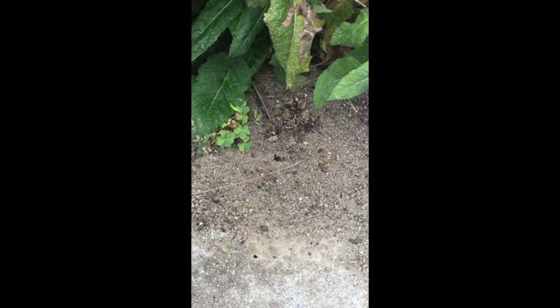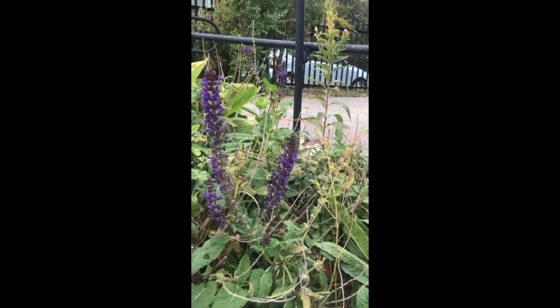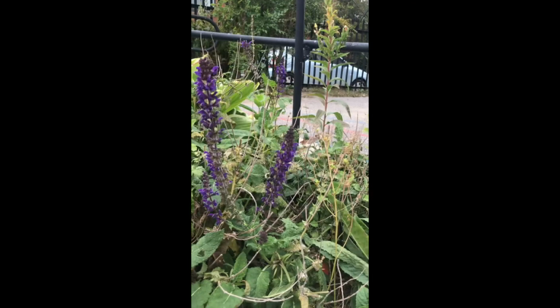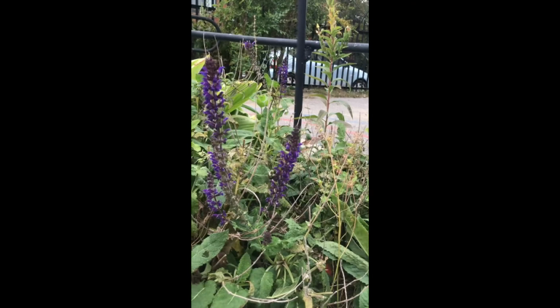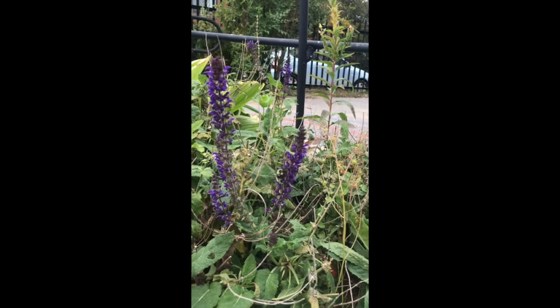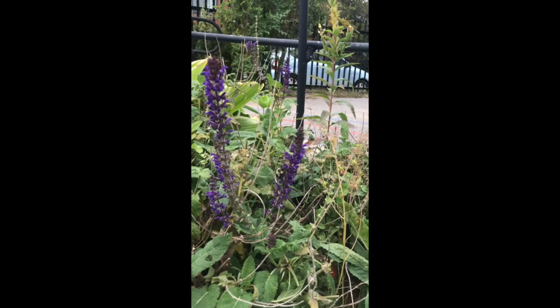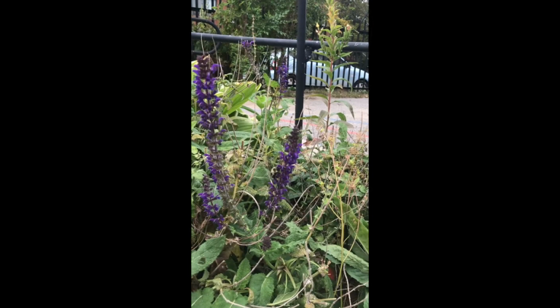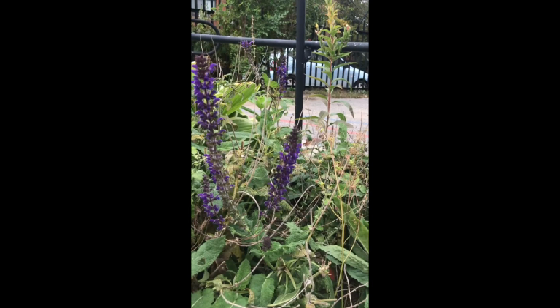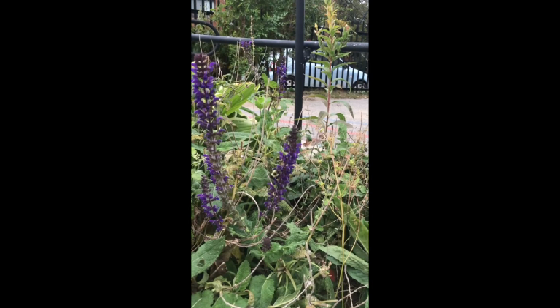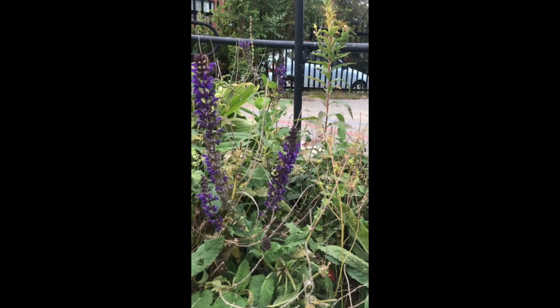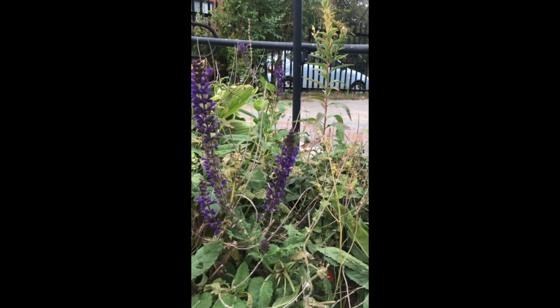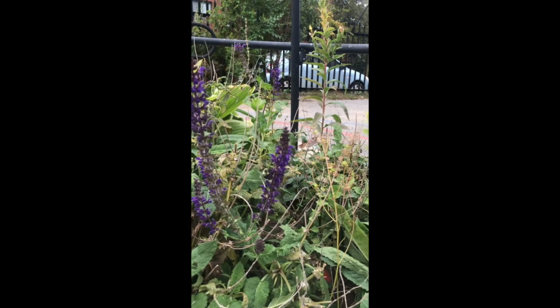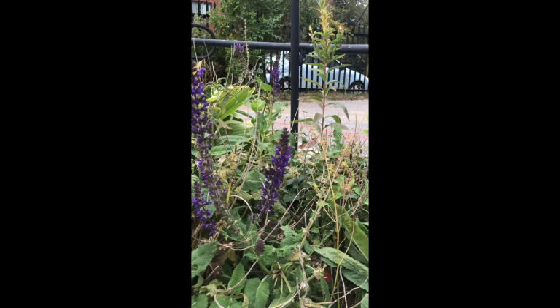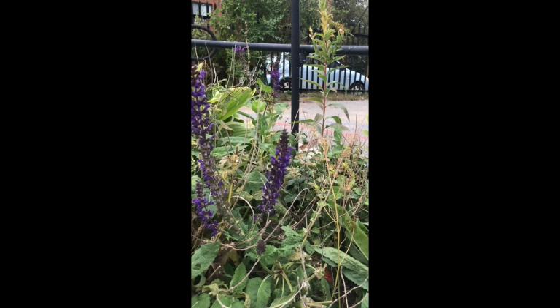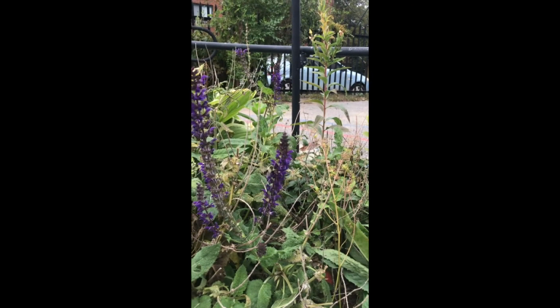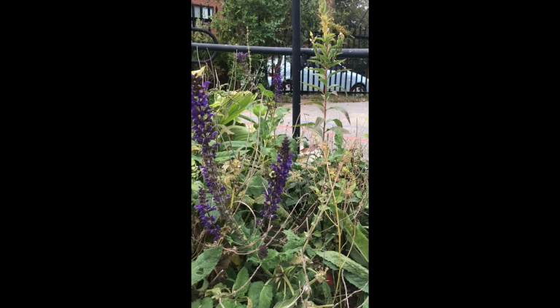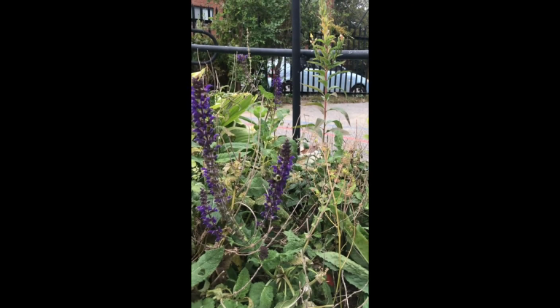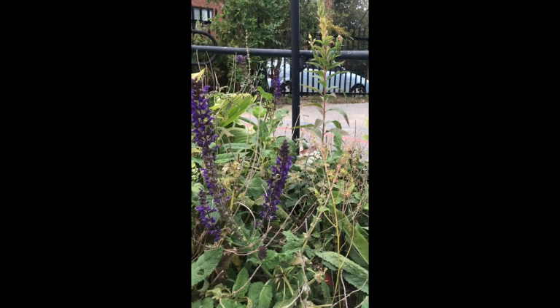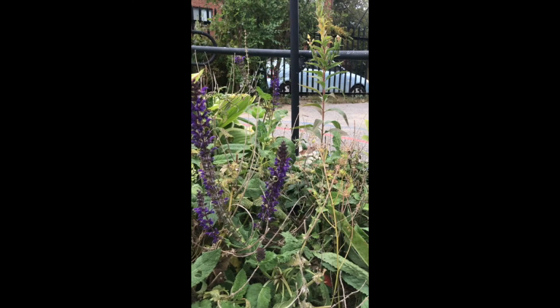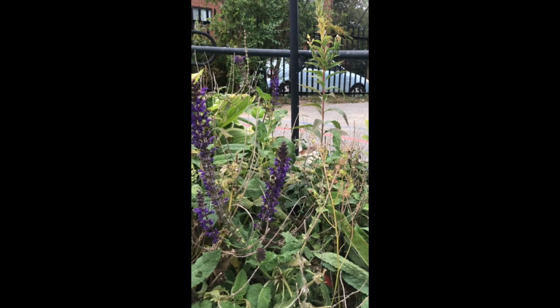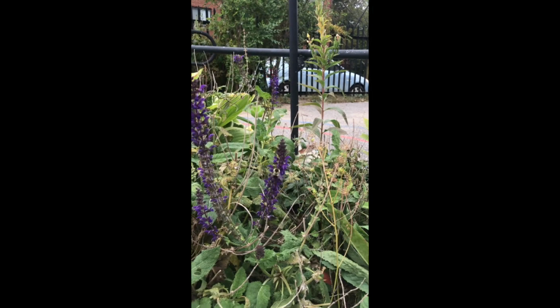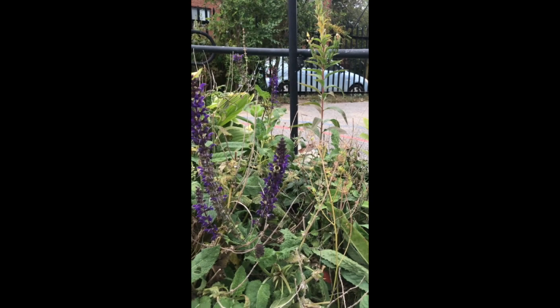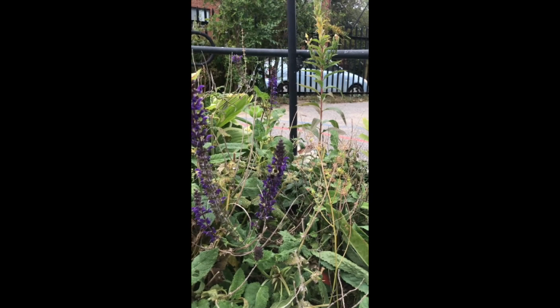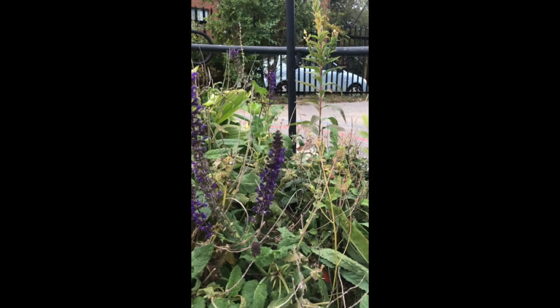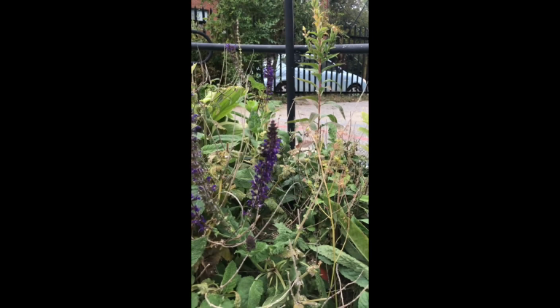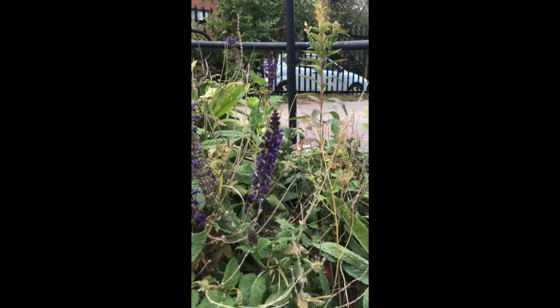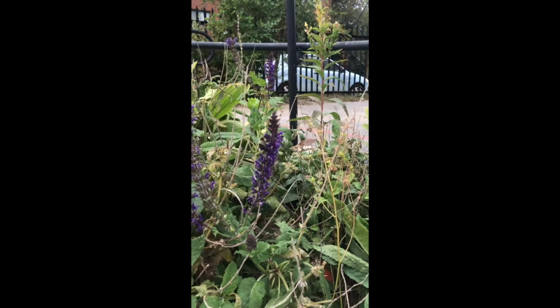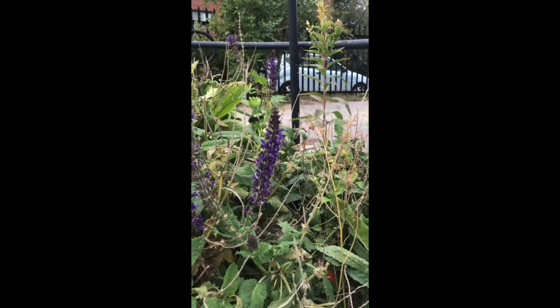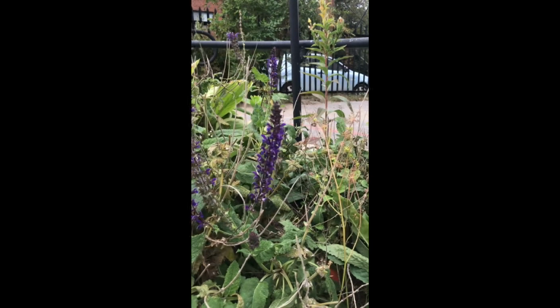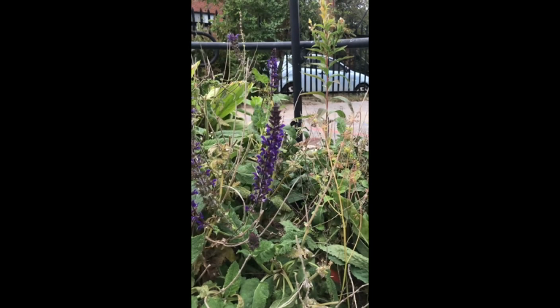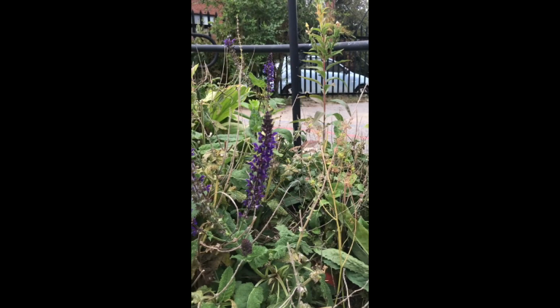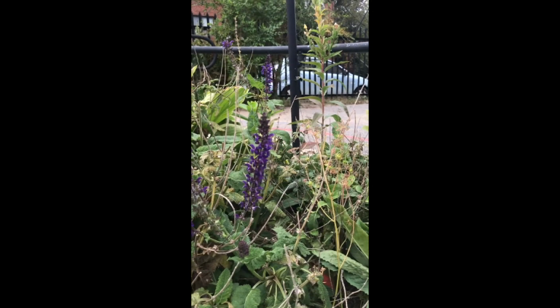Look over here, it looks like something's eating out of this flower. Does anybody know what this bug is?